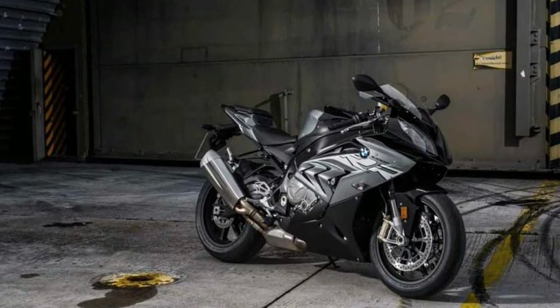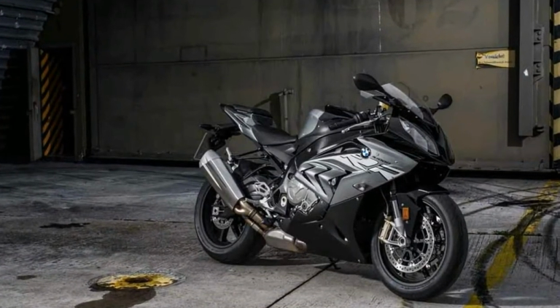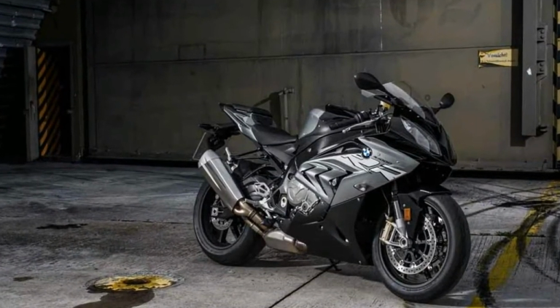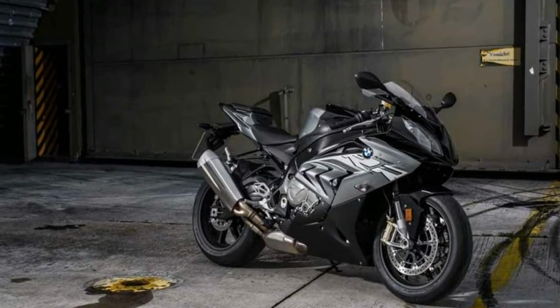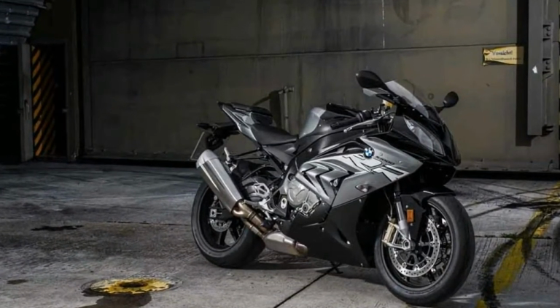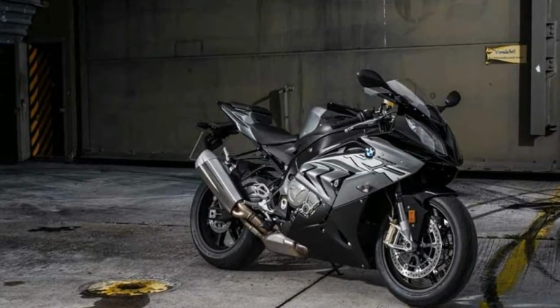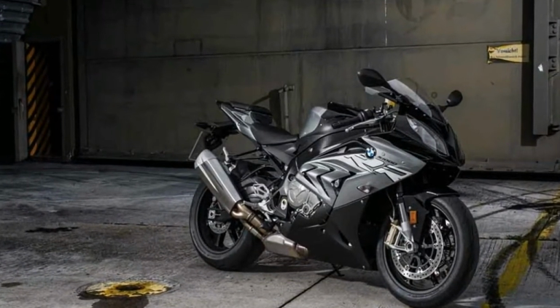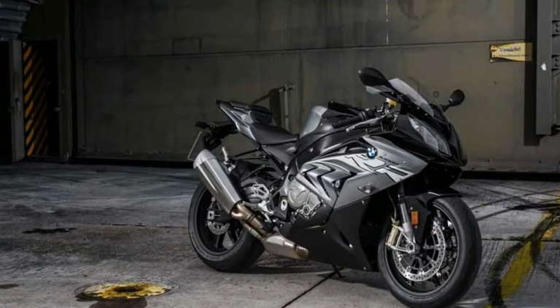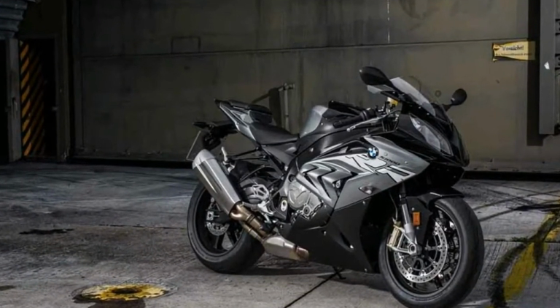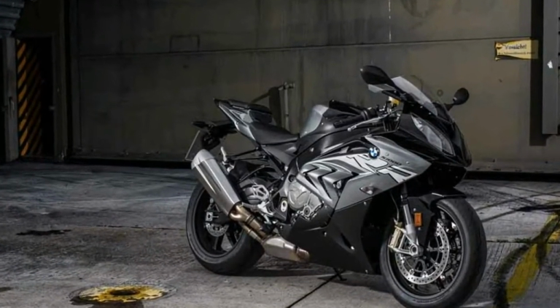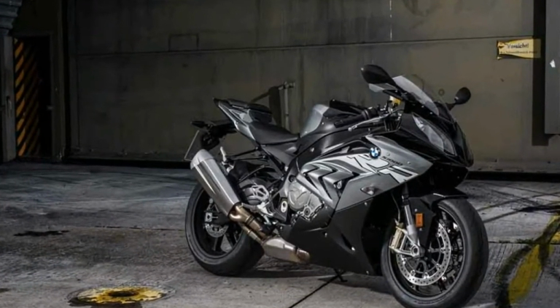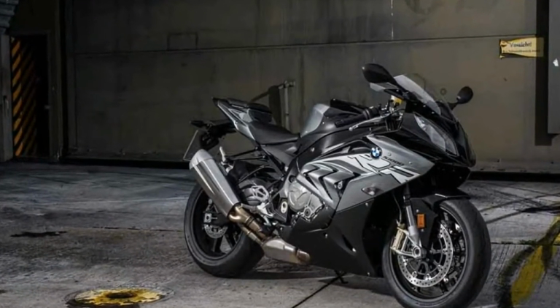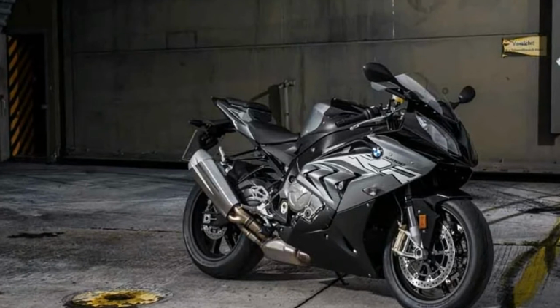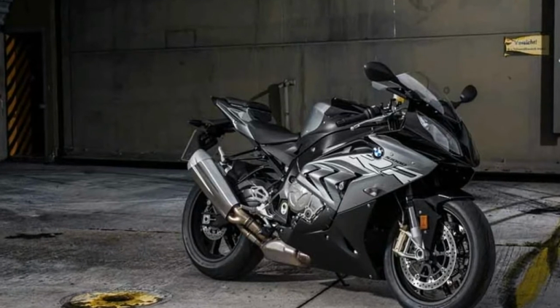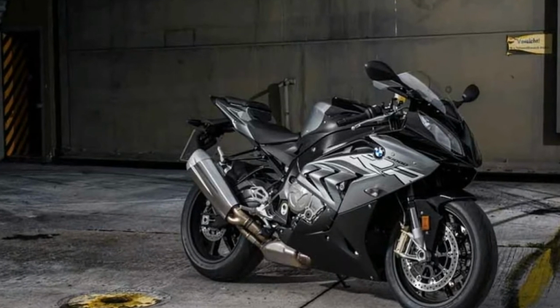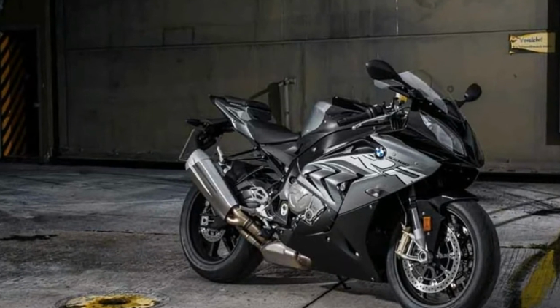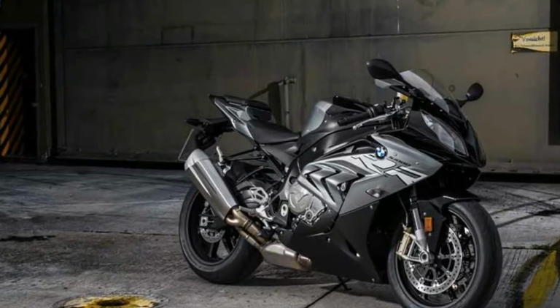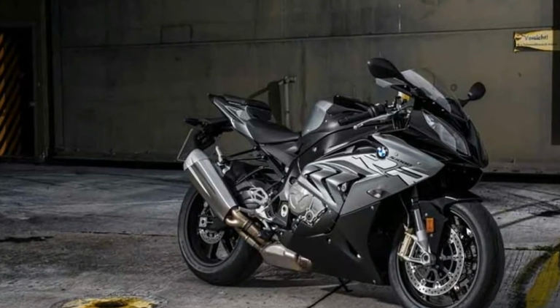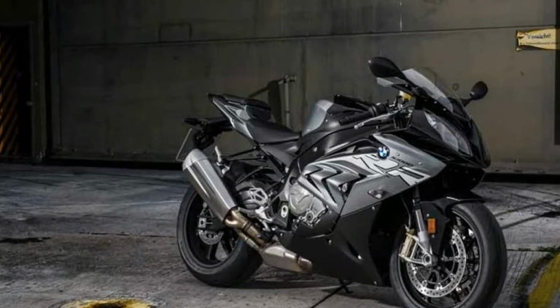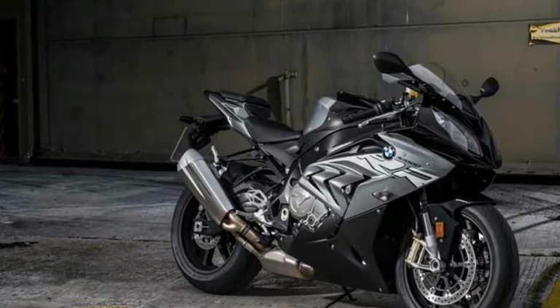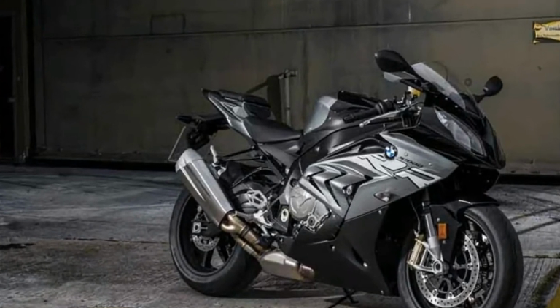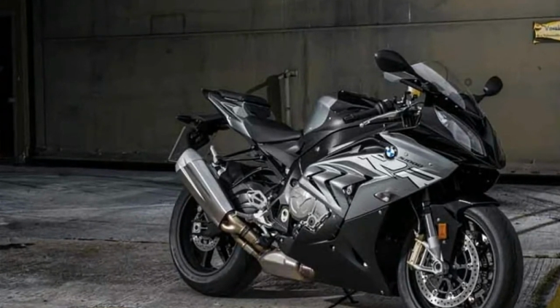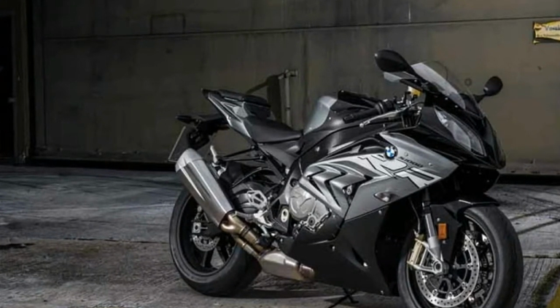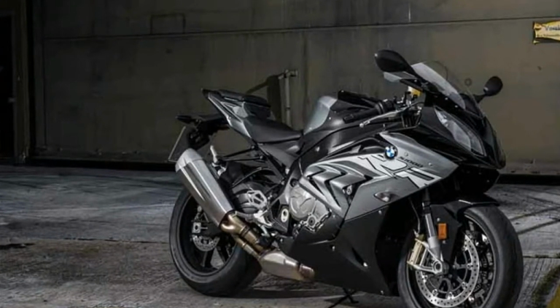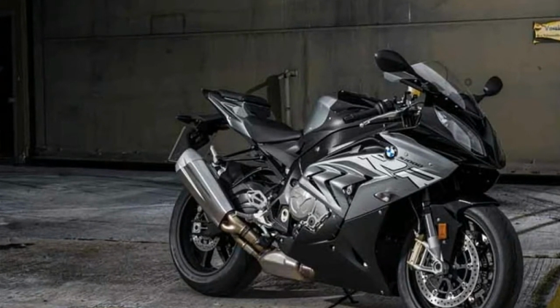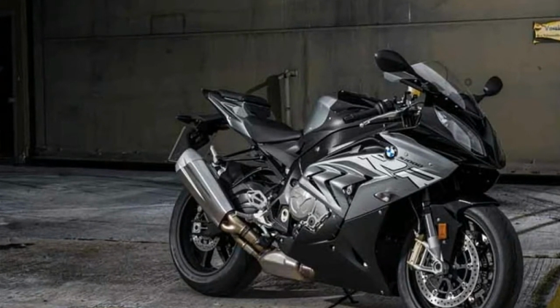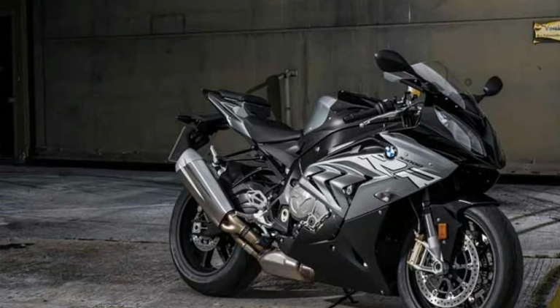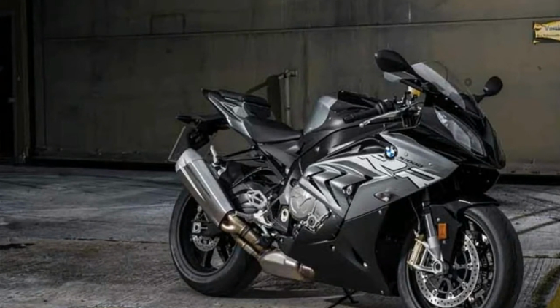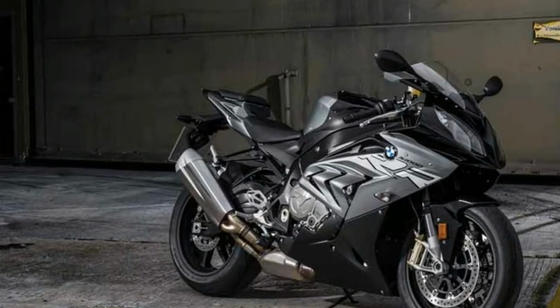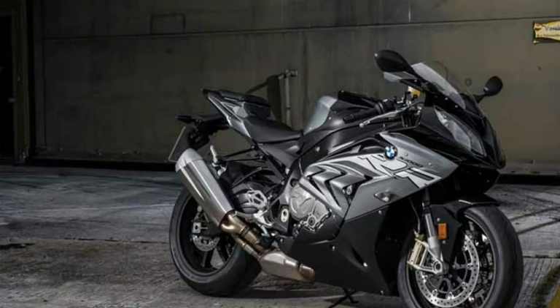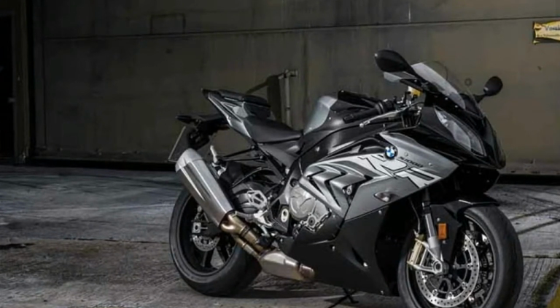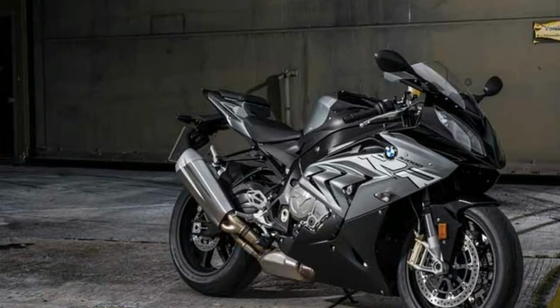The new BMW S1000RR: virtually perfect yet still optimized.